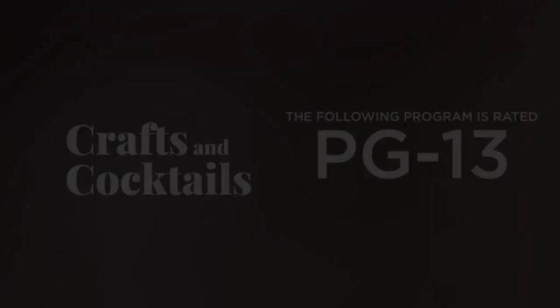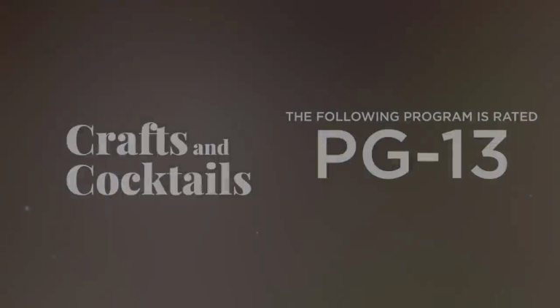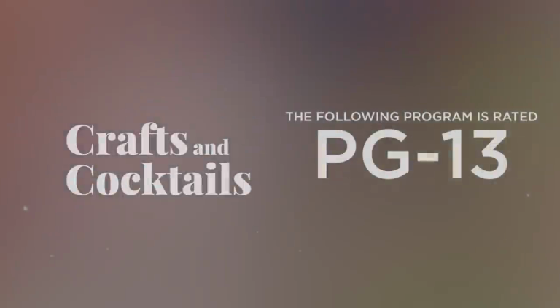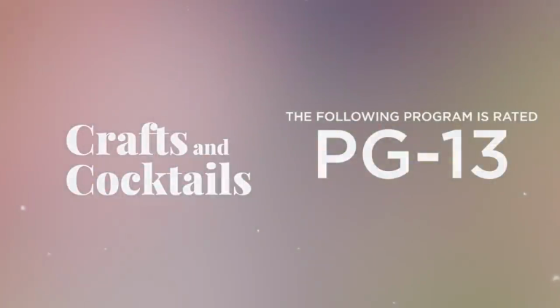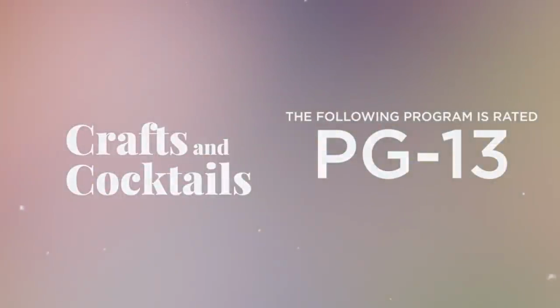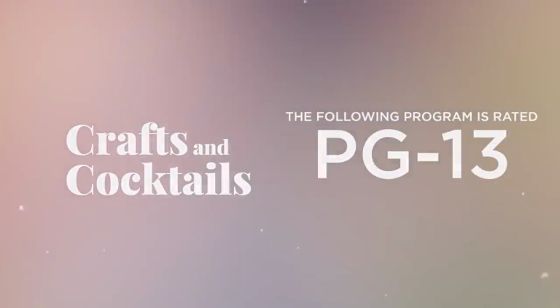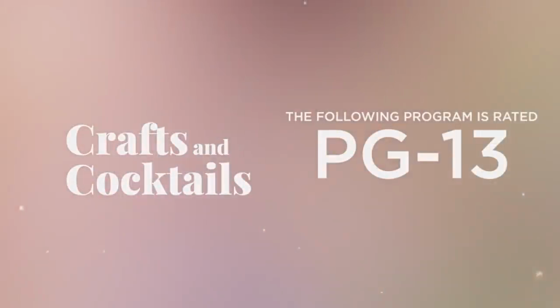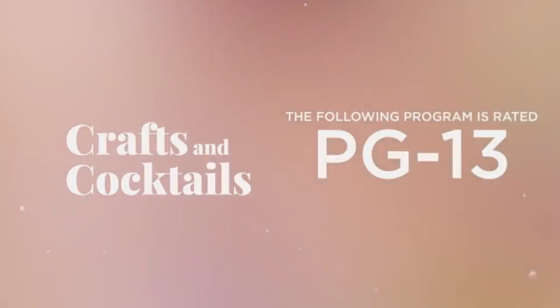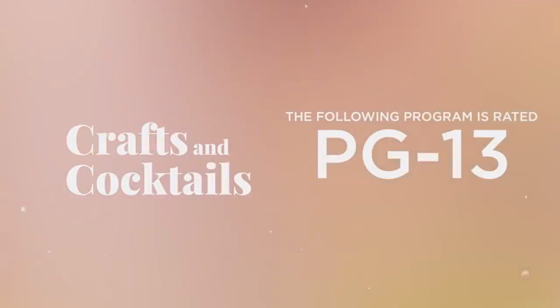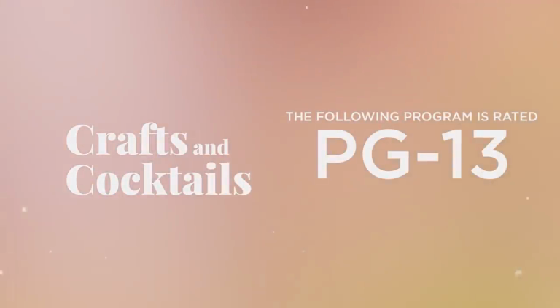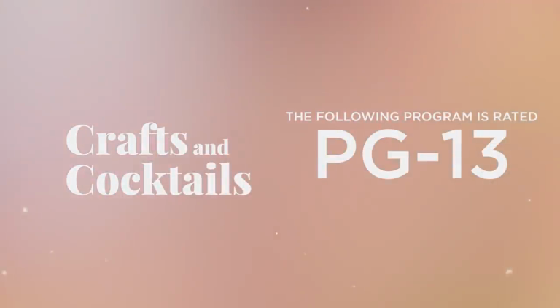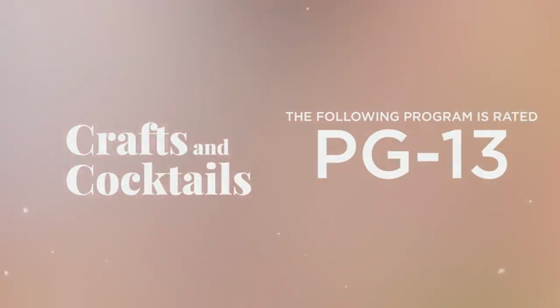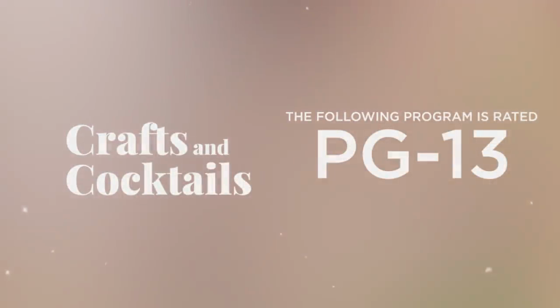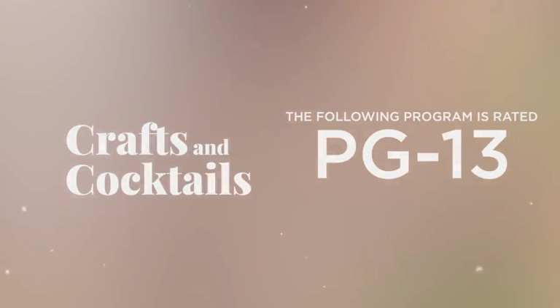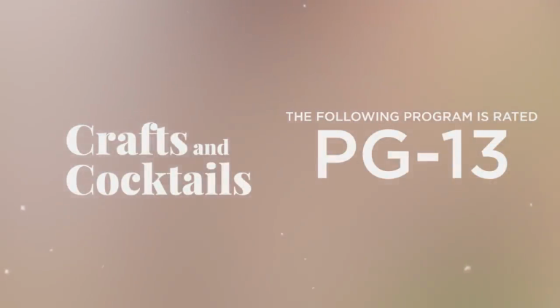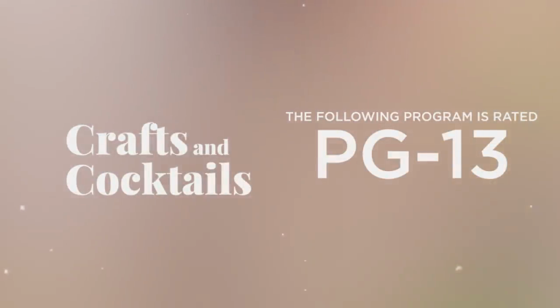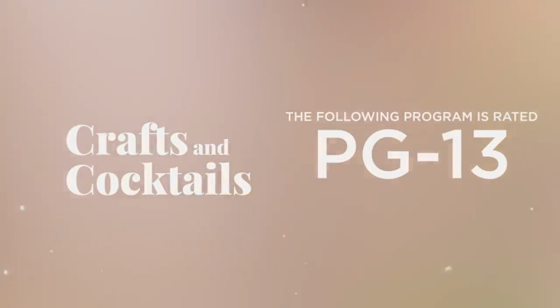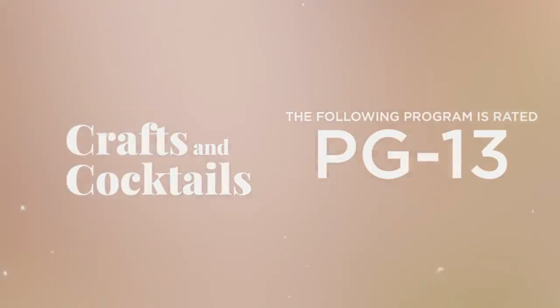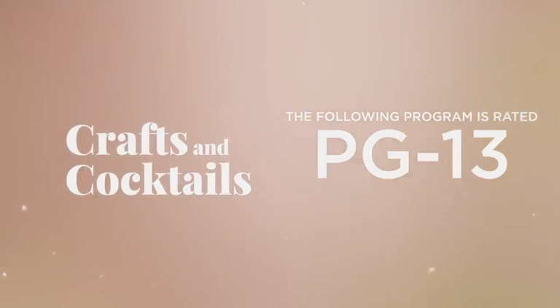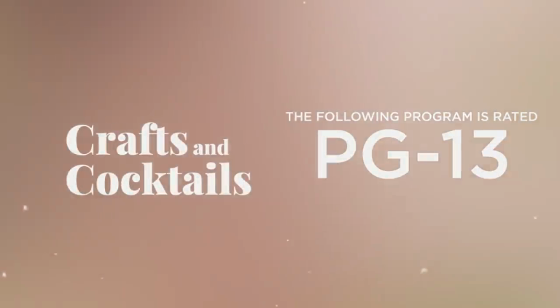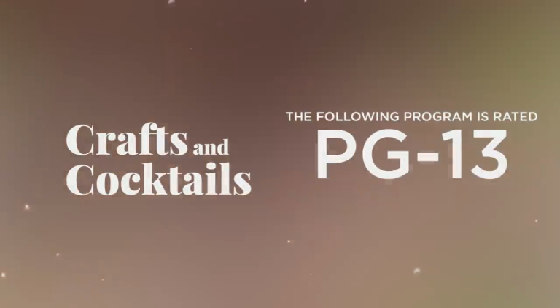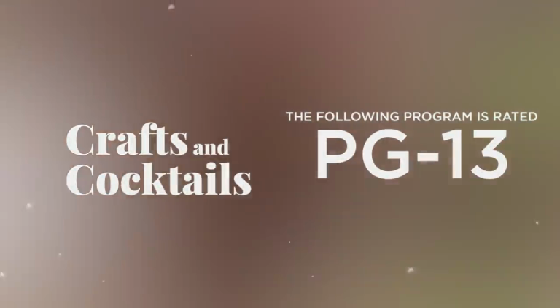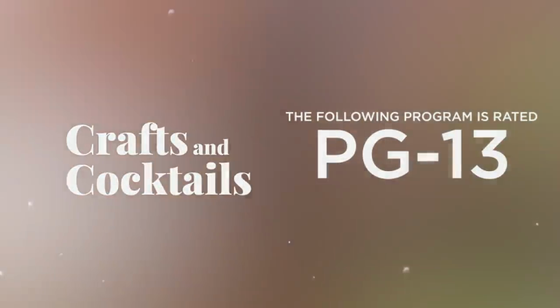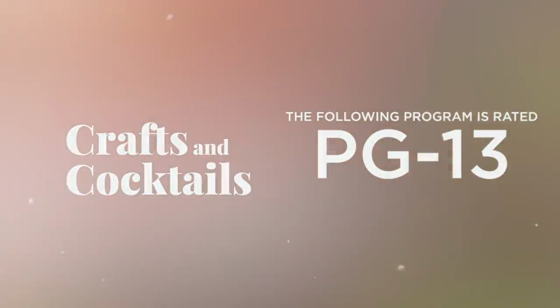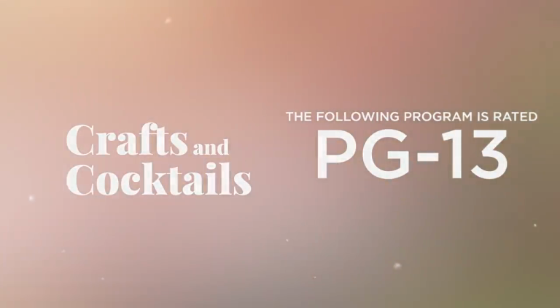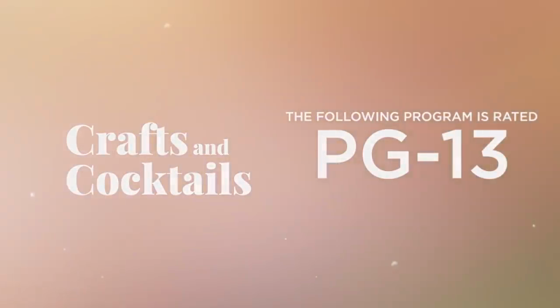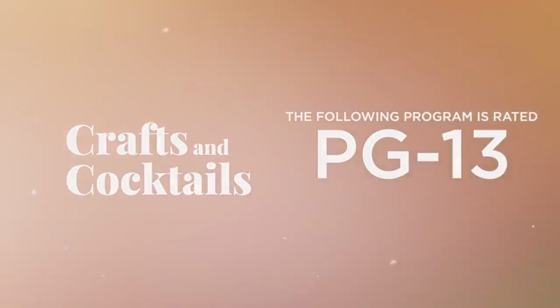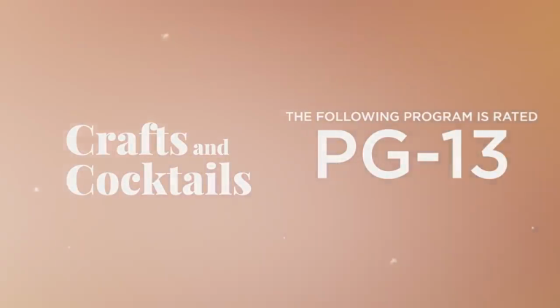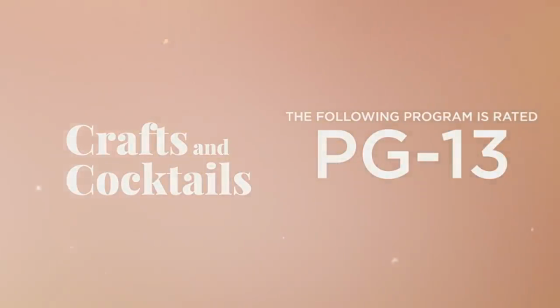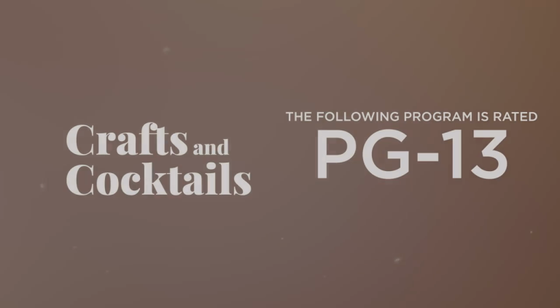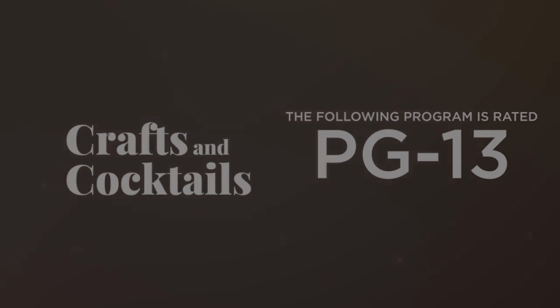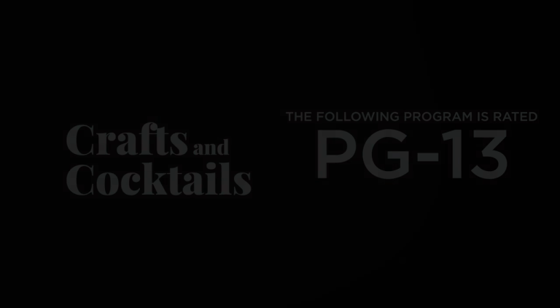The following program is rated PG-13. I don't know if your kids should watch or not. It depends on your kid, but be watching them.